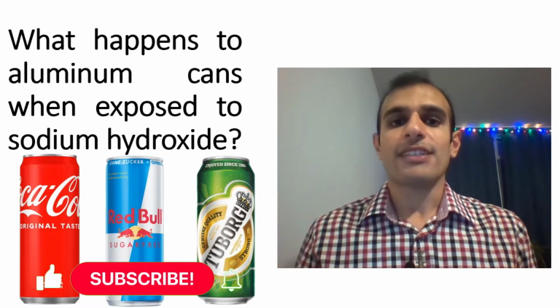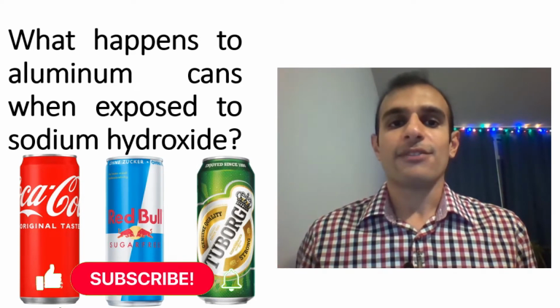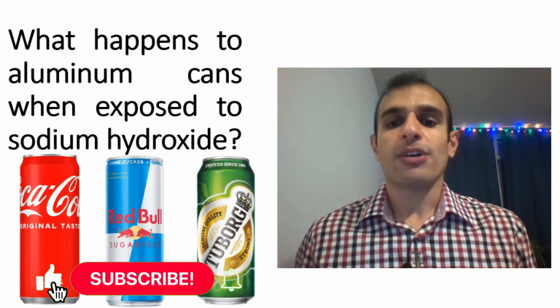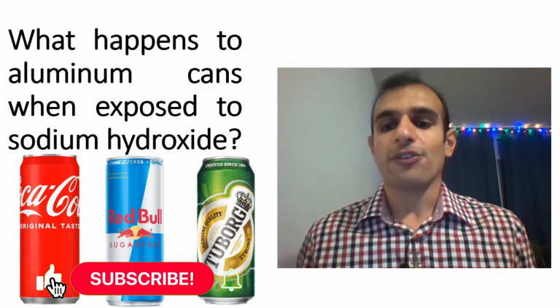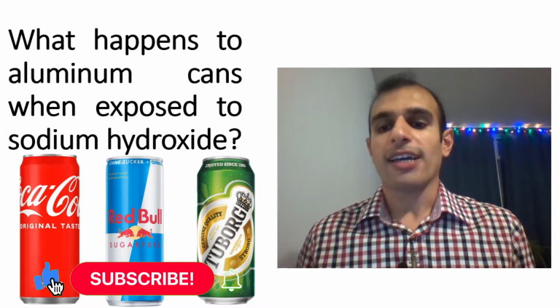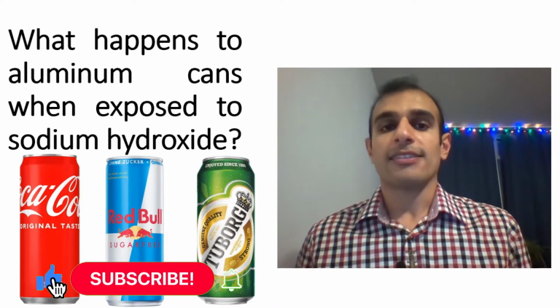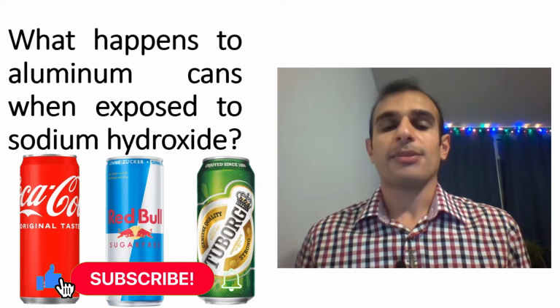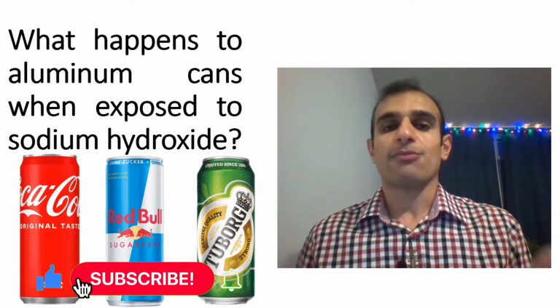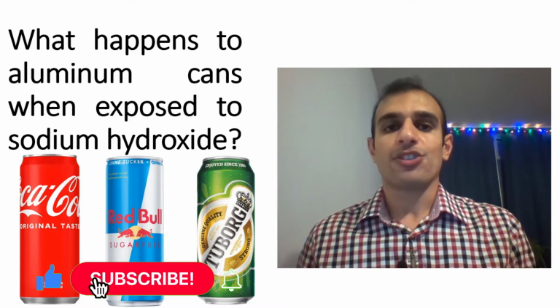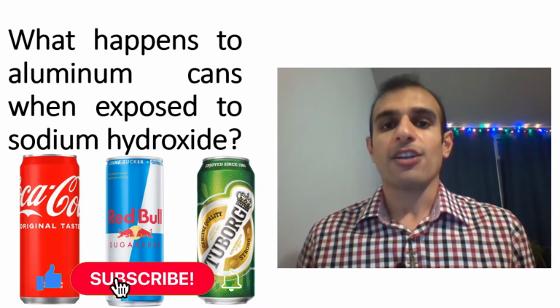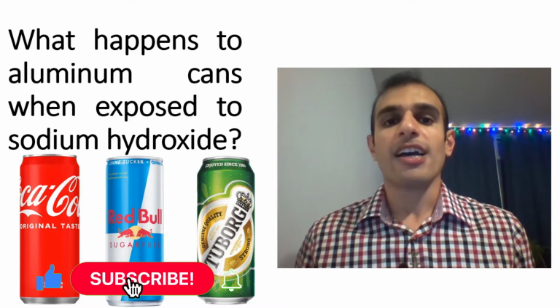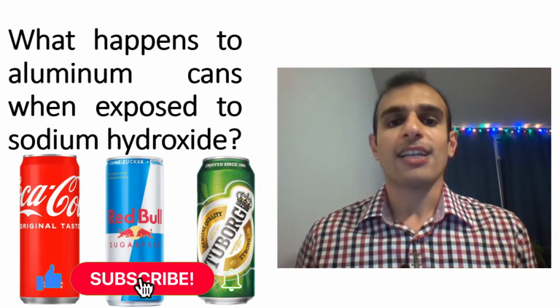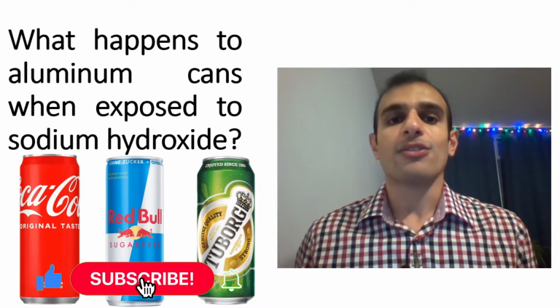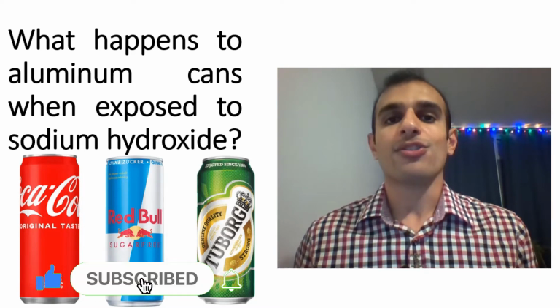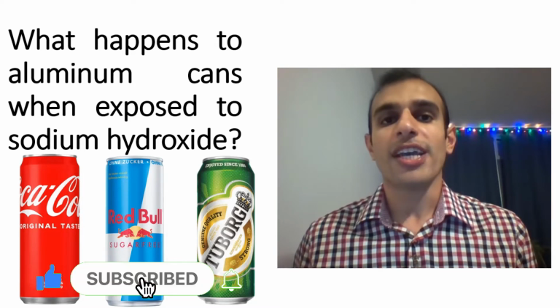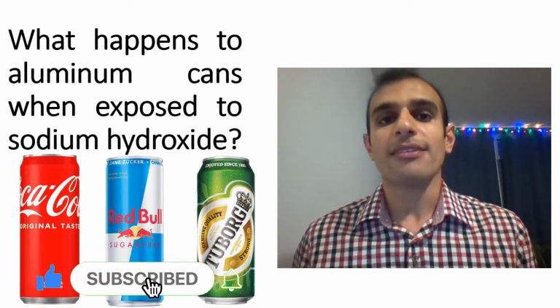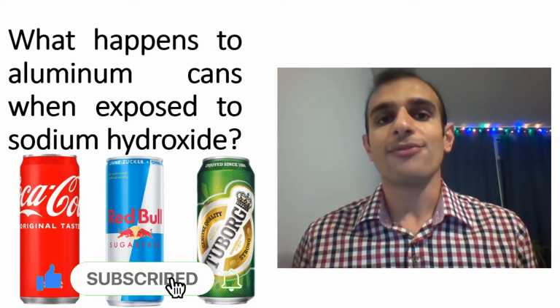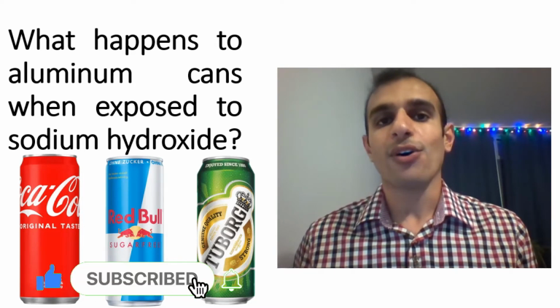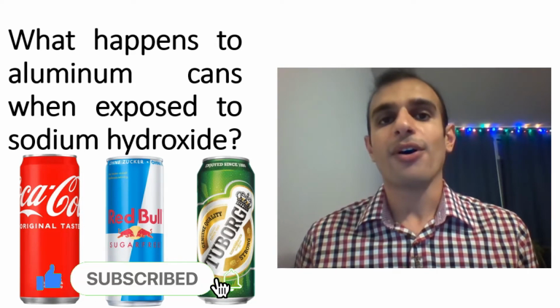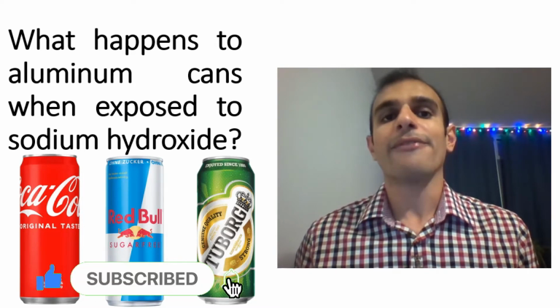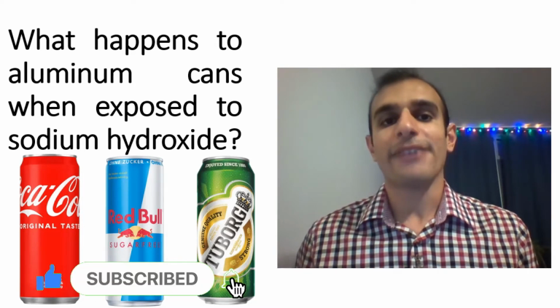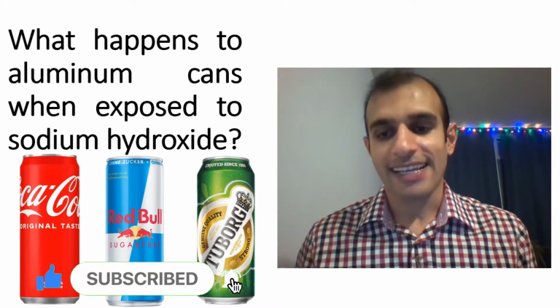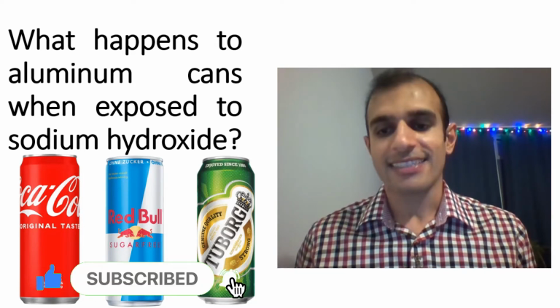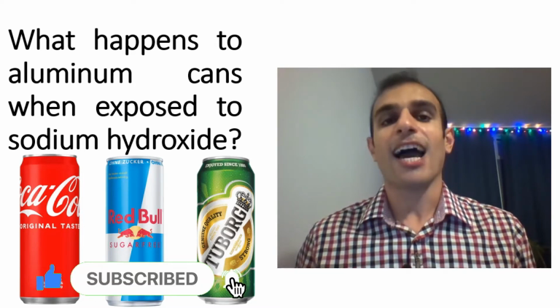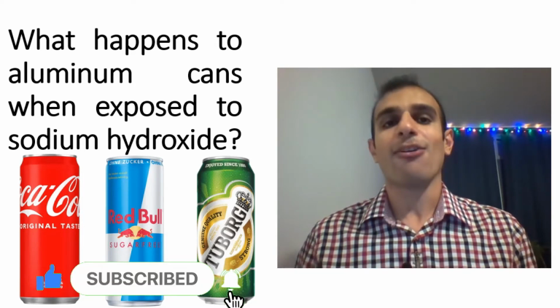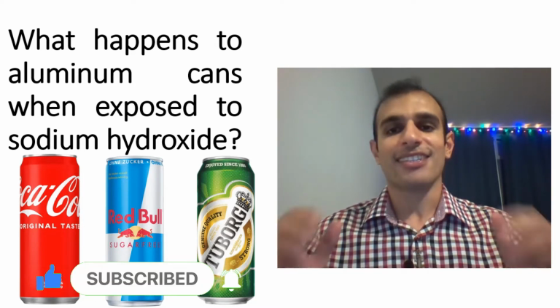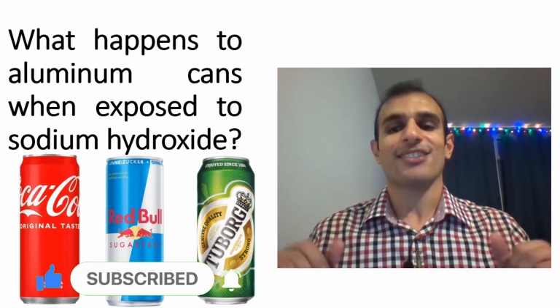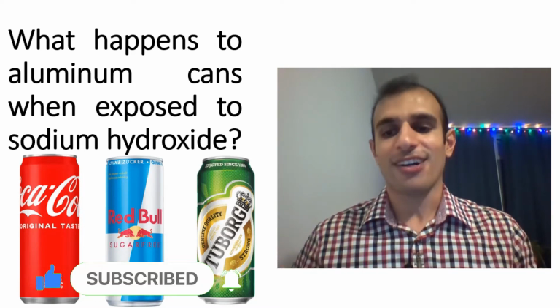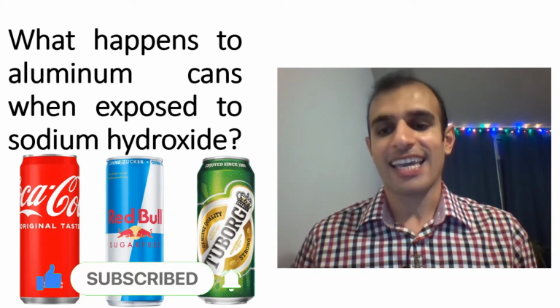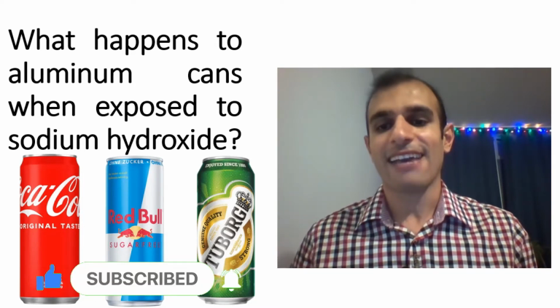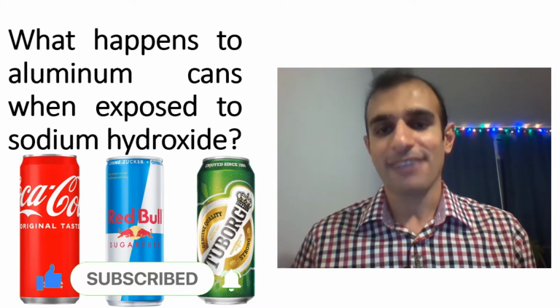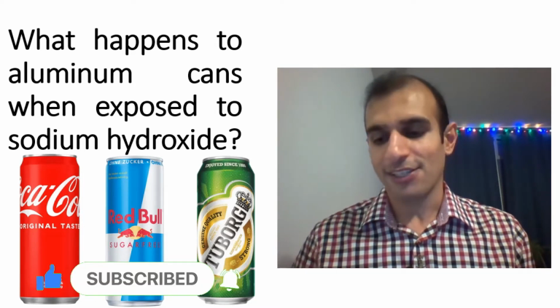At the end of this video, if you like it, please push the like and also share it with your friends. Now let's start the video.